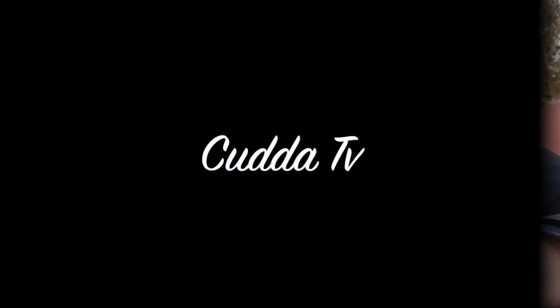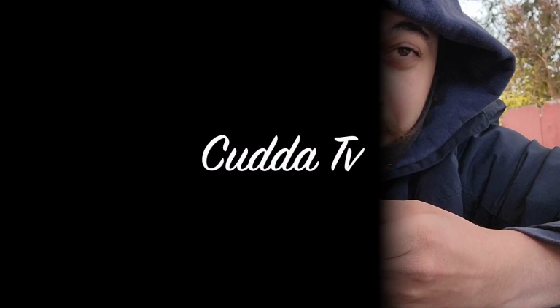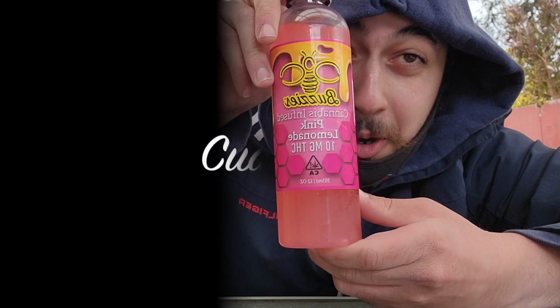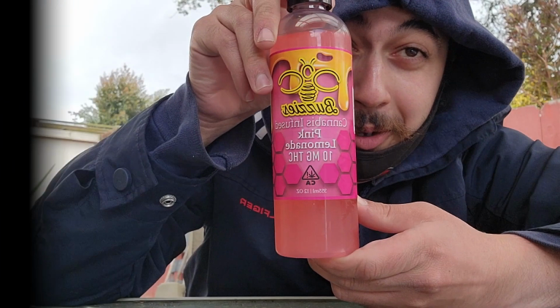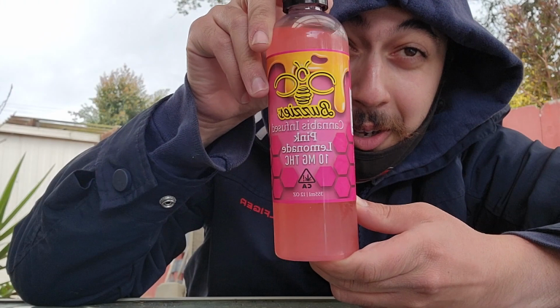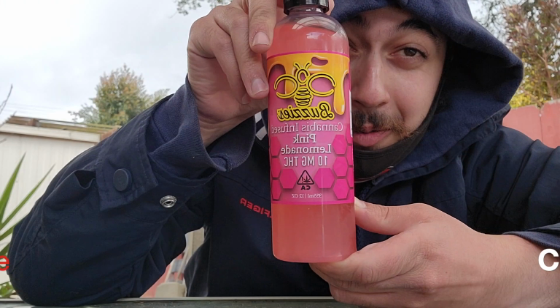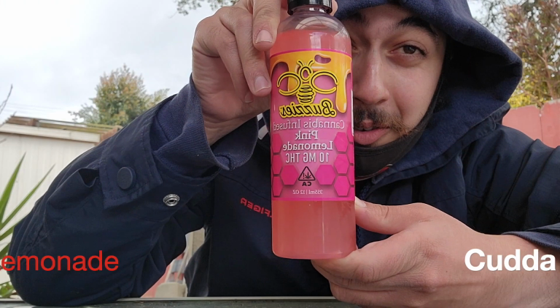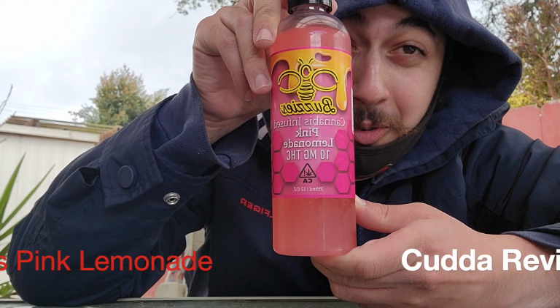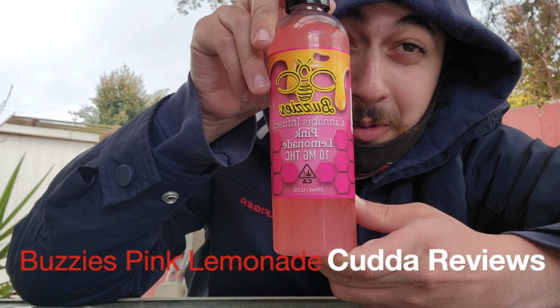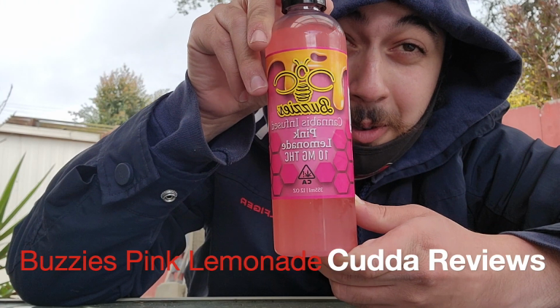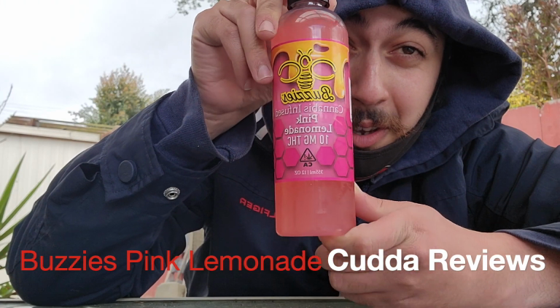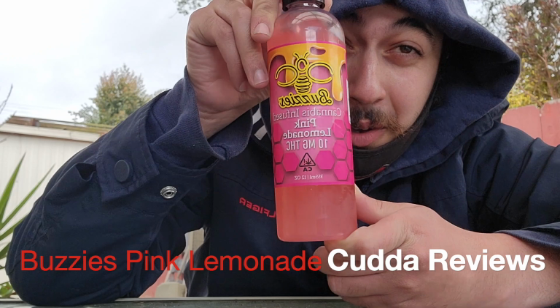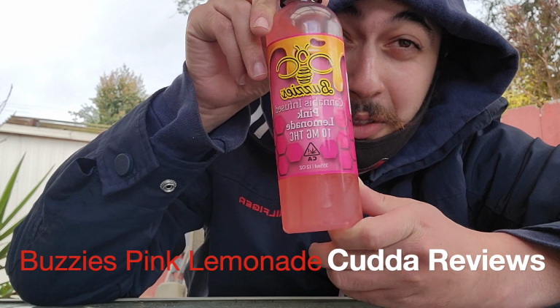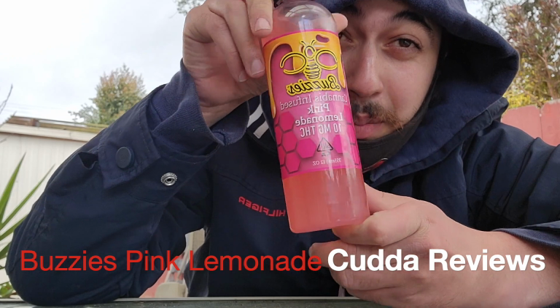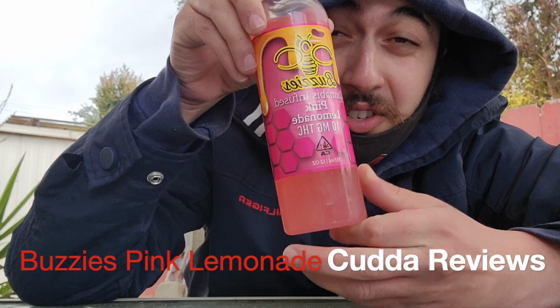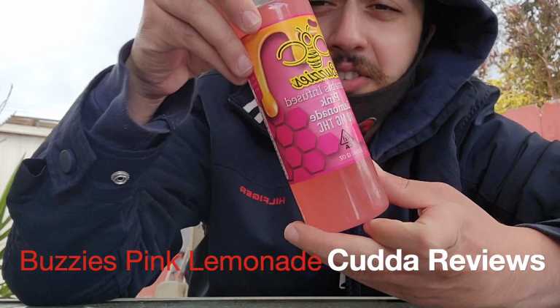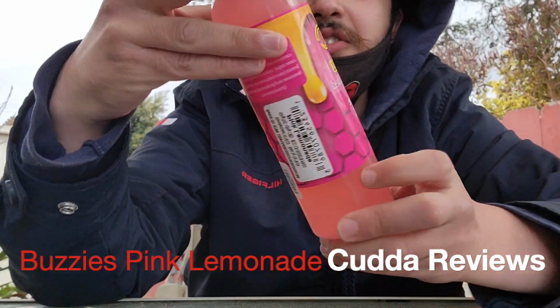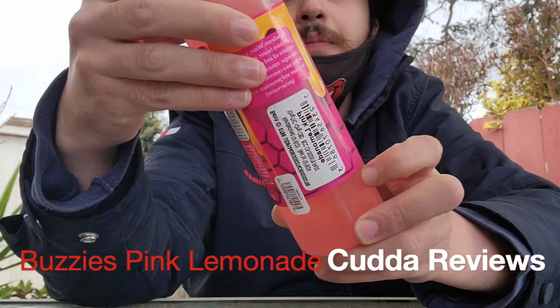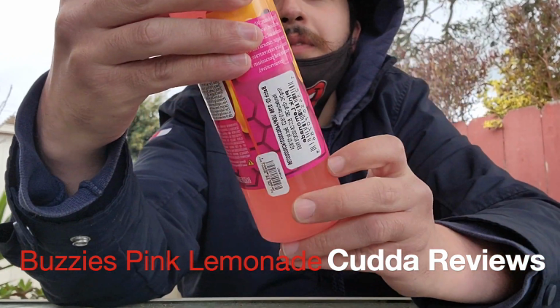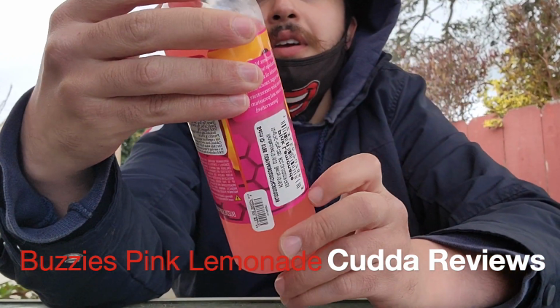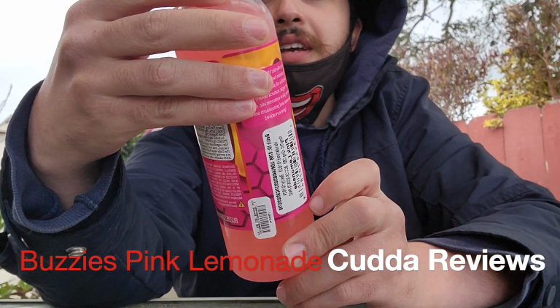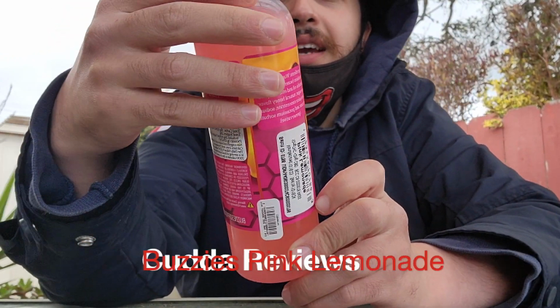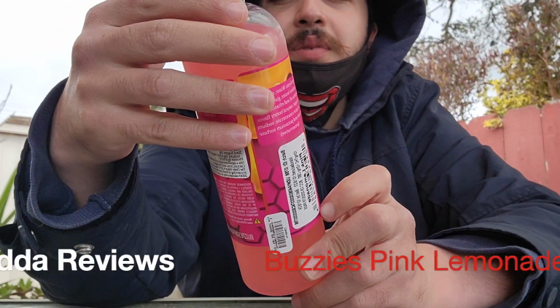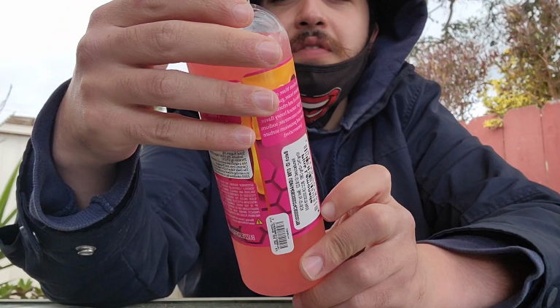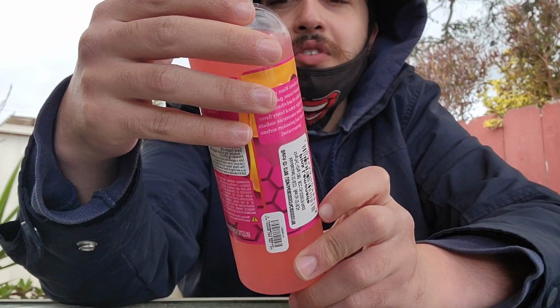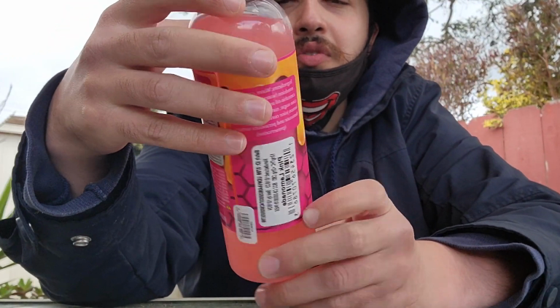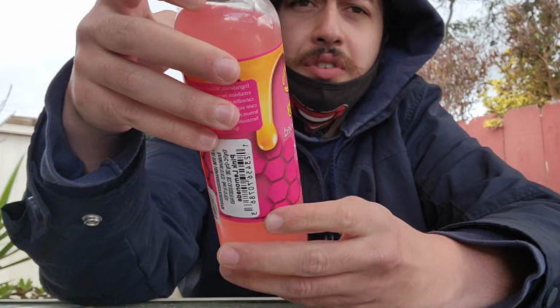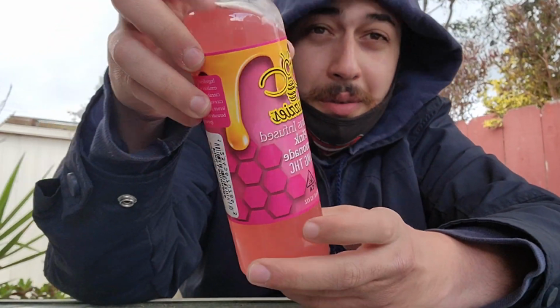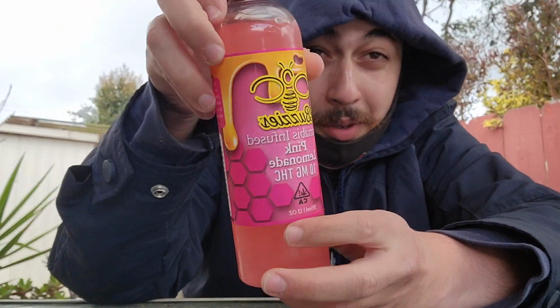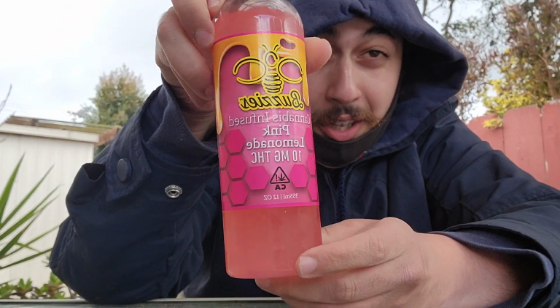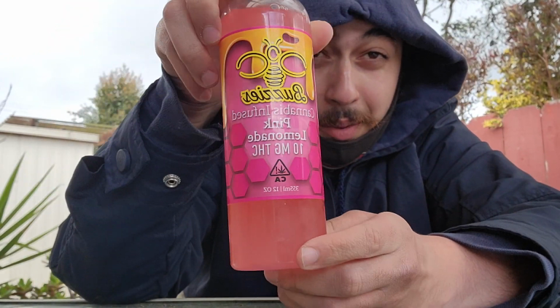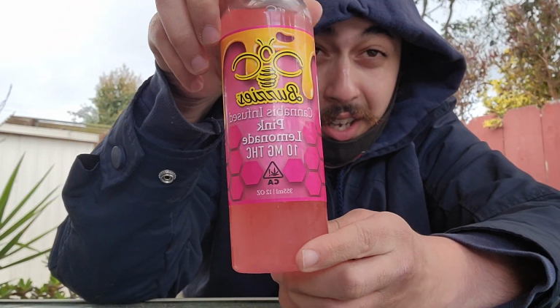Welcome to Cutter Reviews. We got the Buzzy's Cannabis Infused Pink Lemonade.